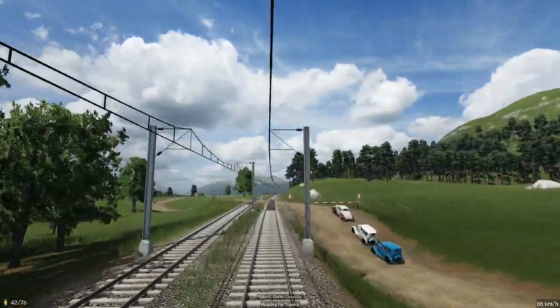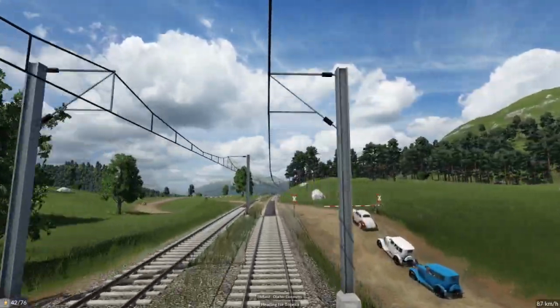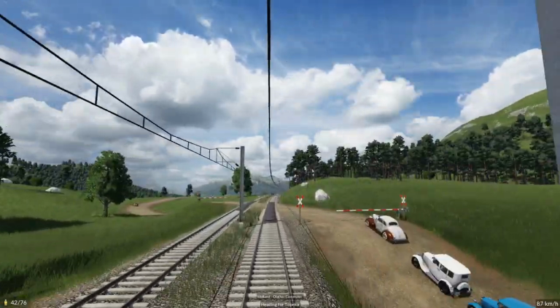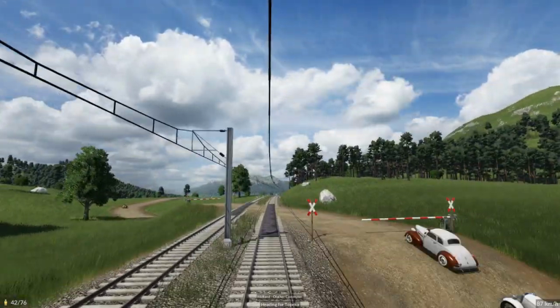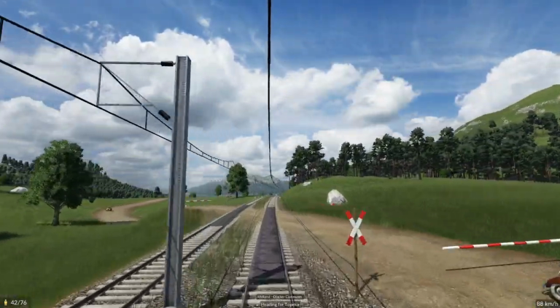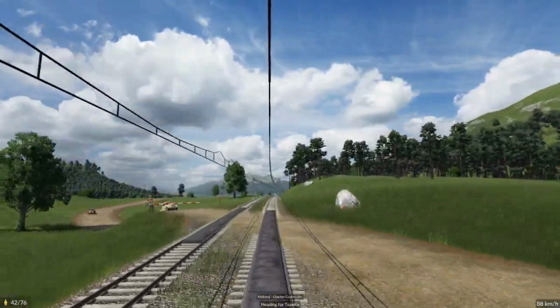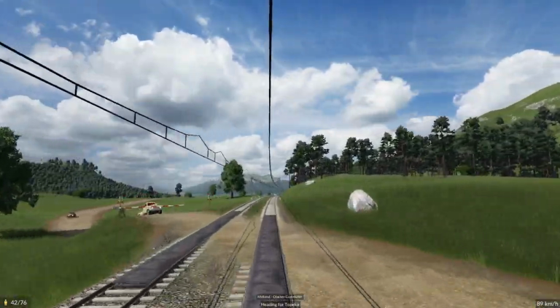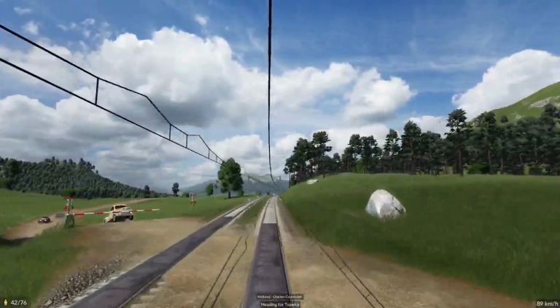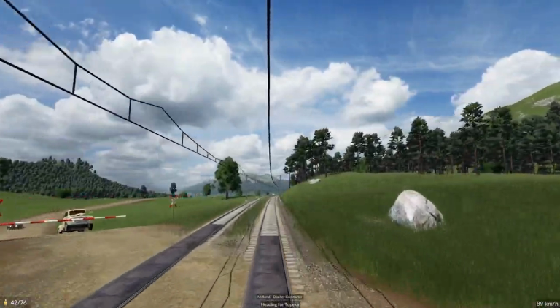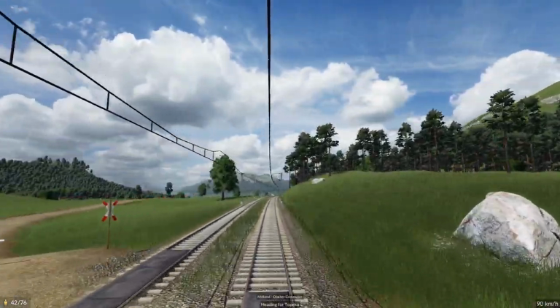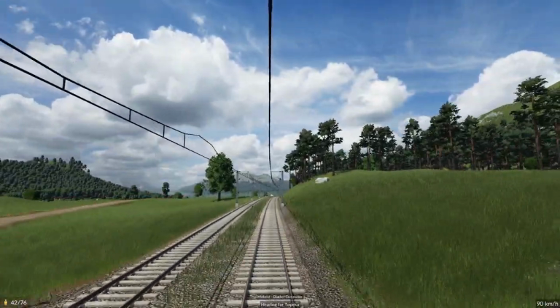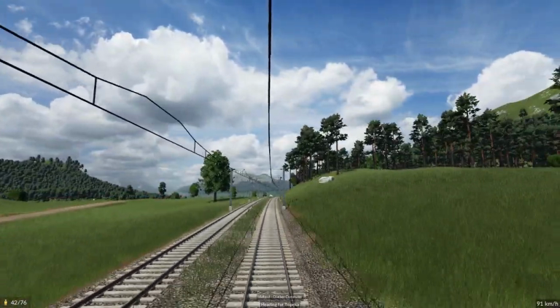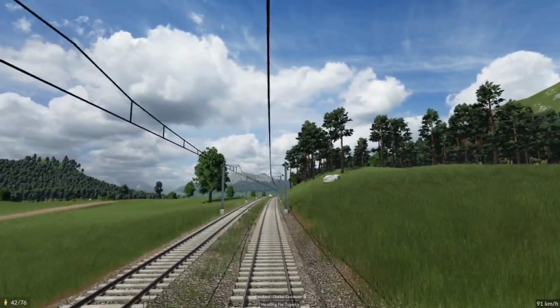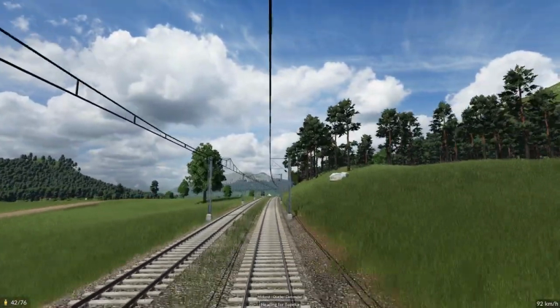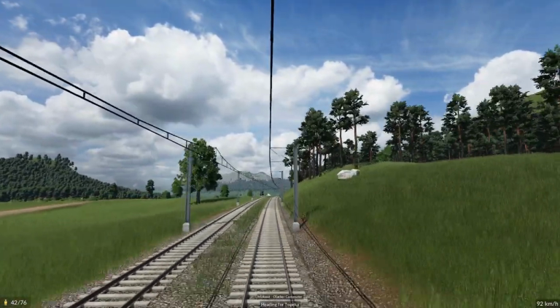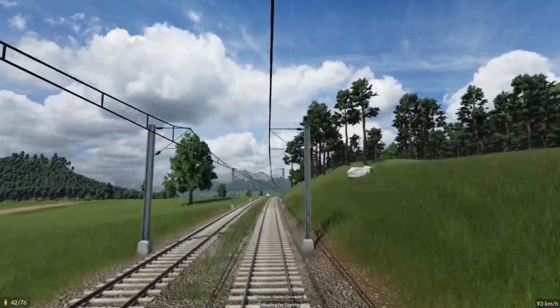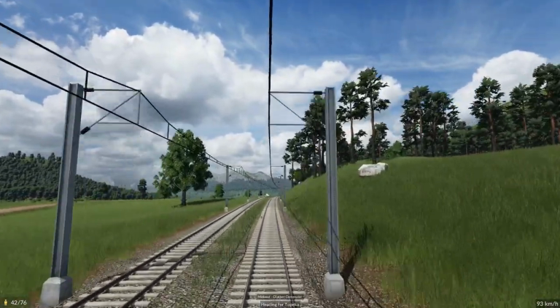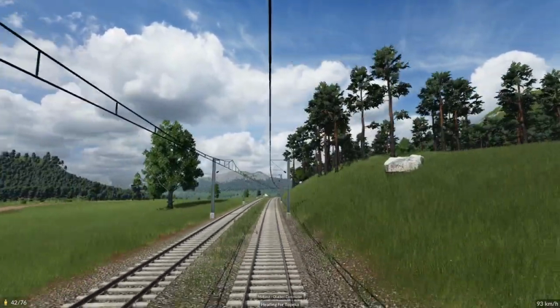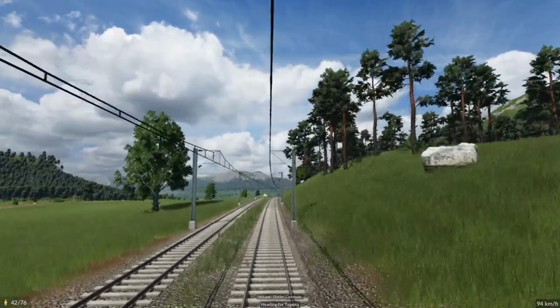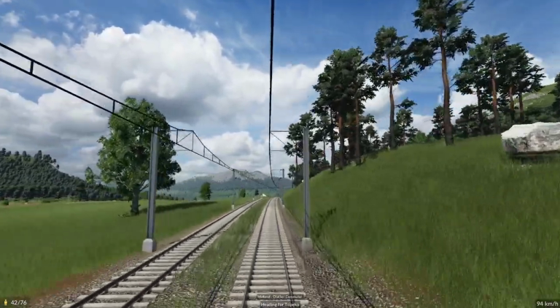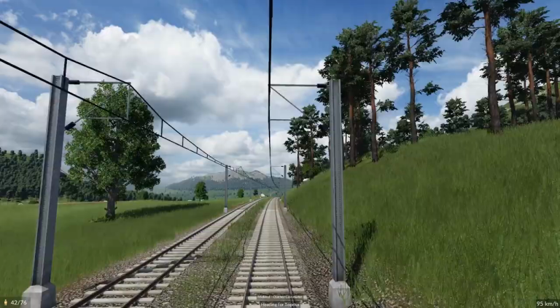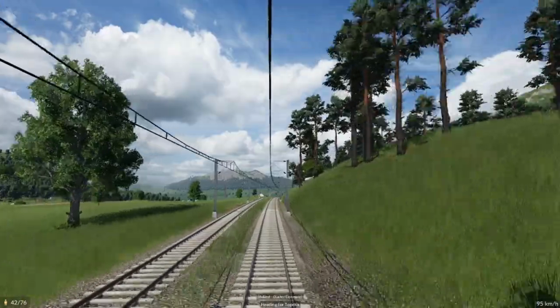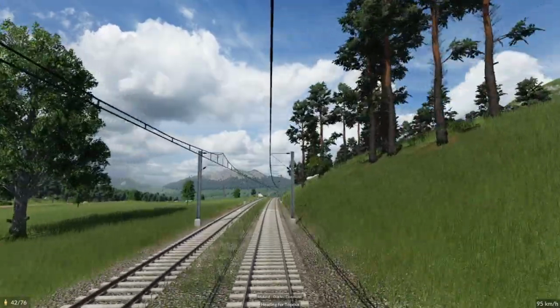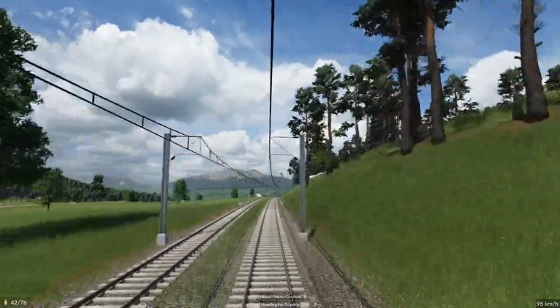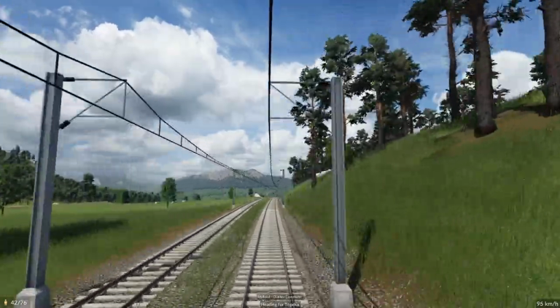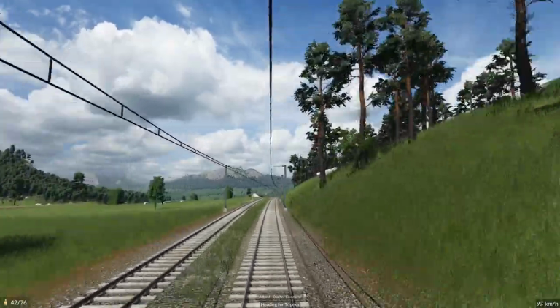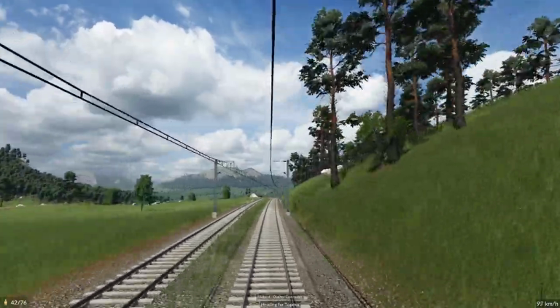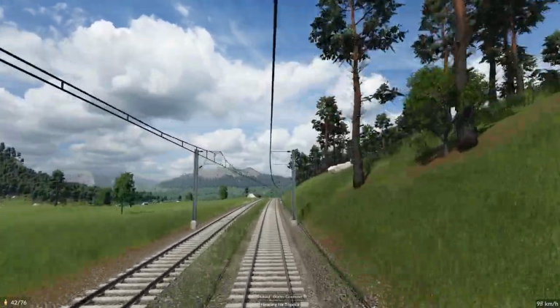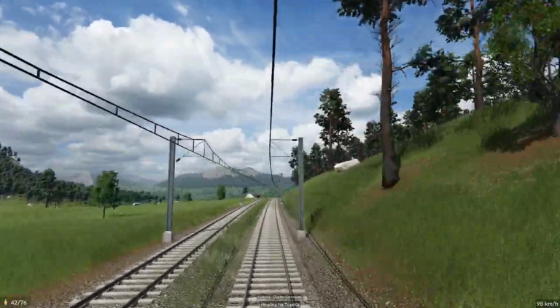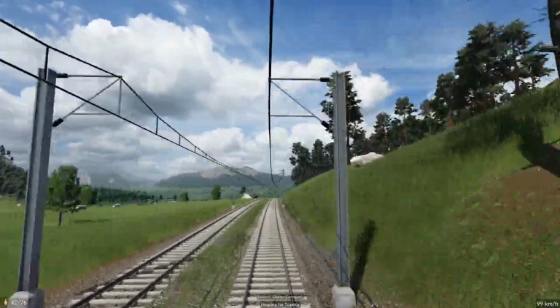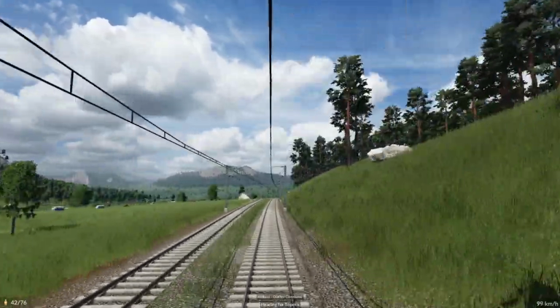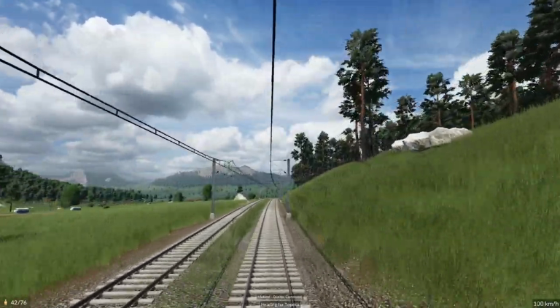That was quite a hill there — those cars were struggling. We might have to fix that.